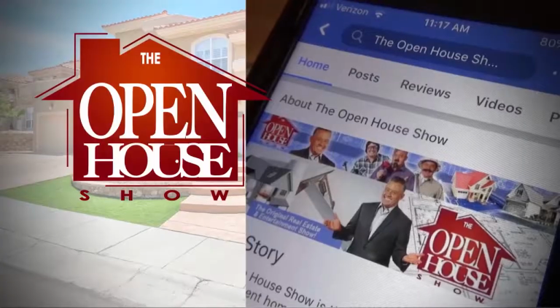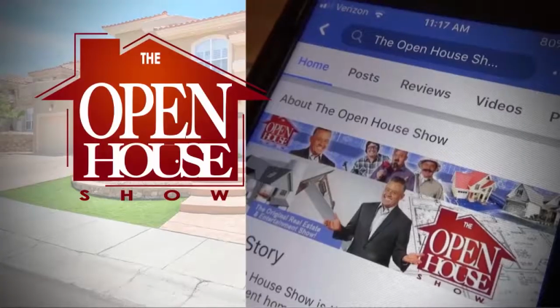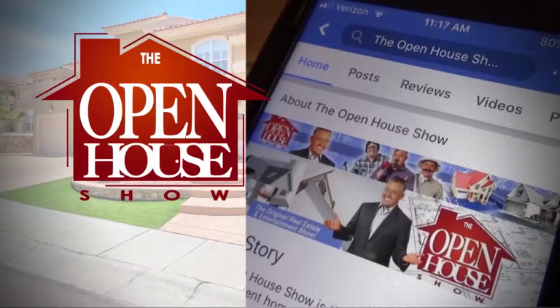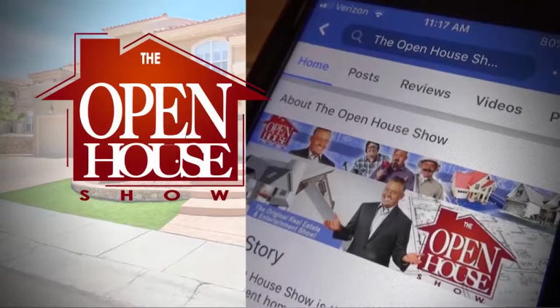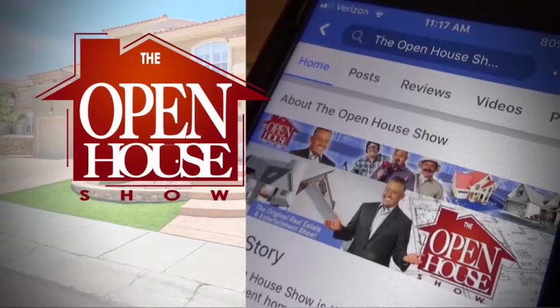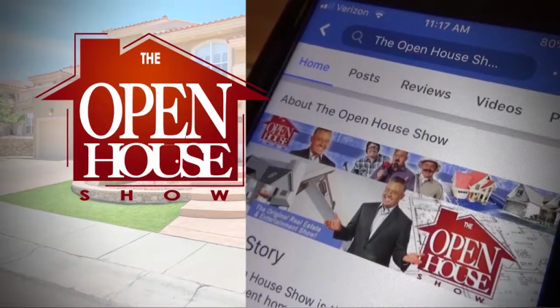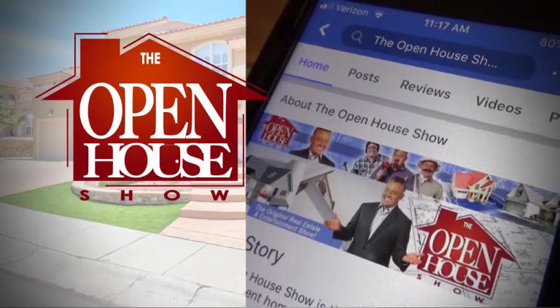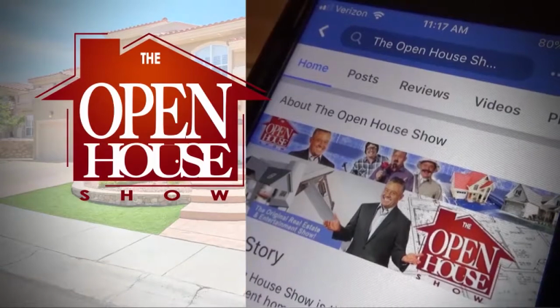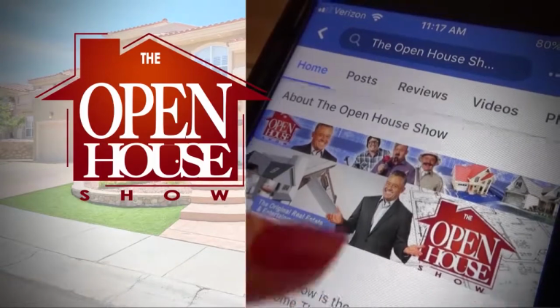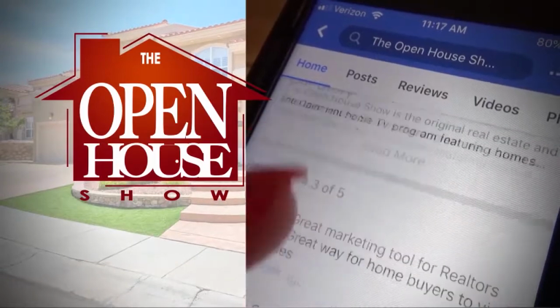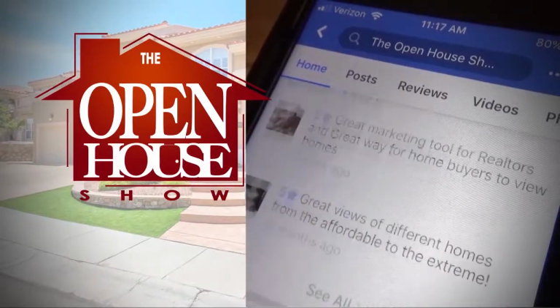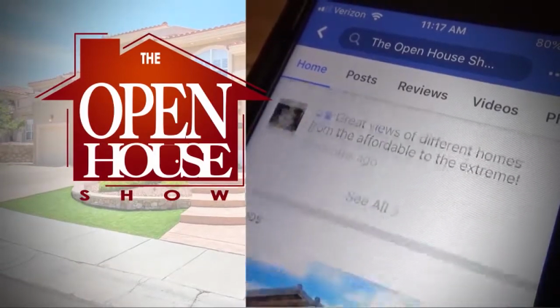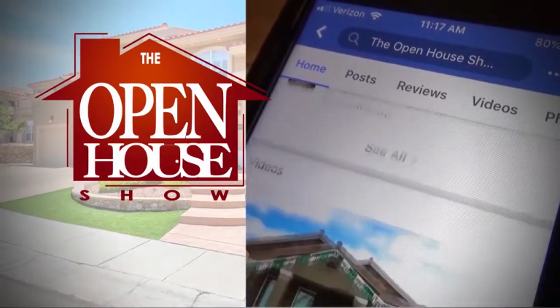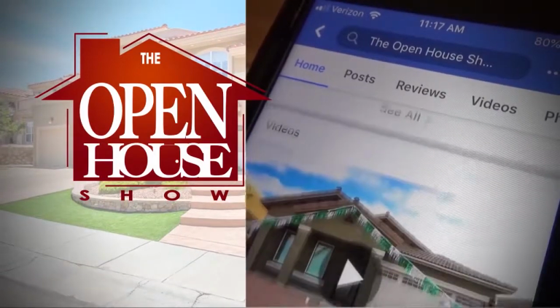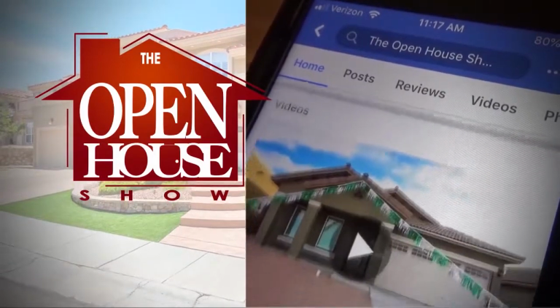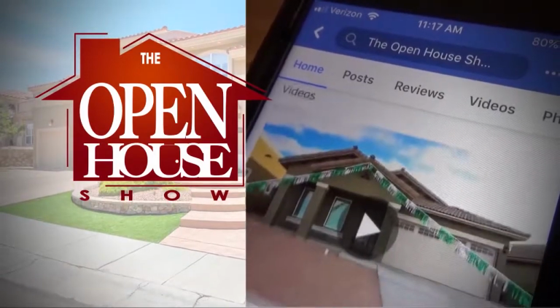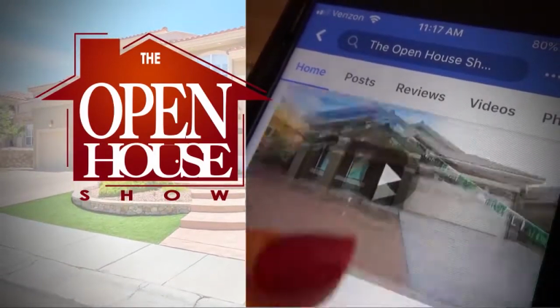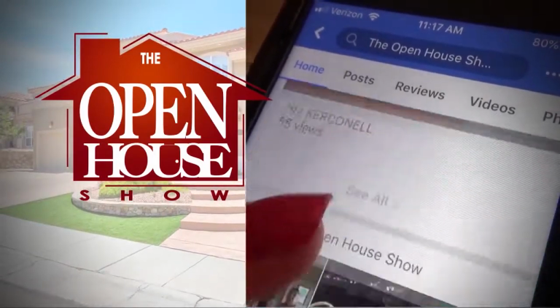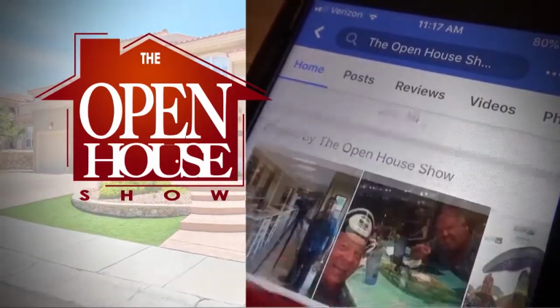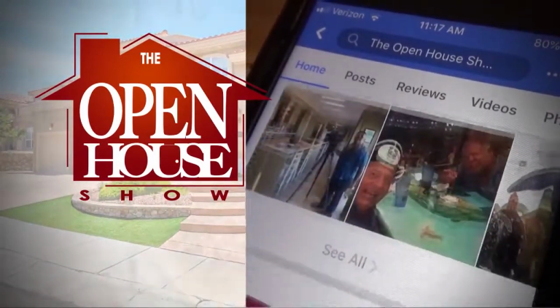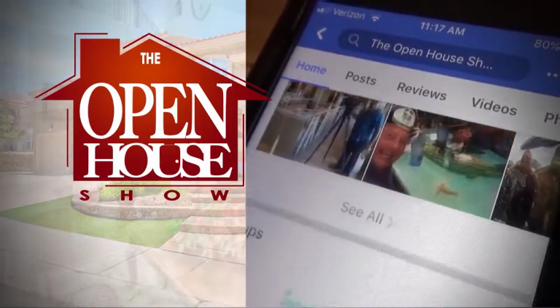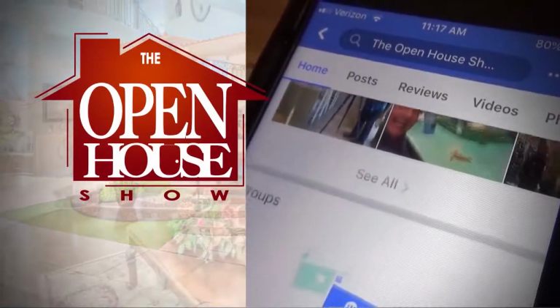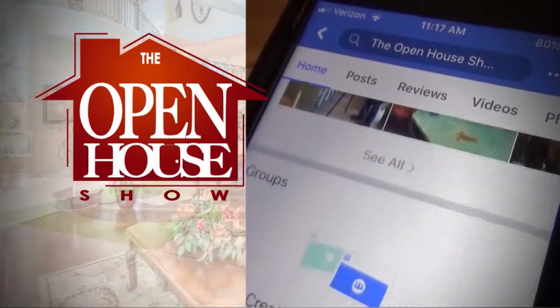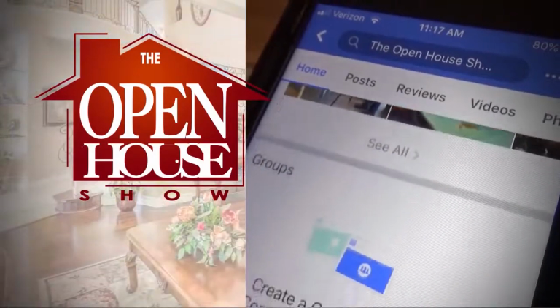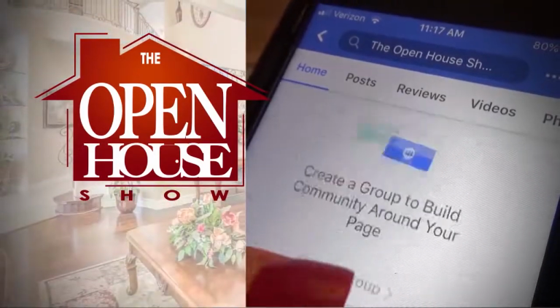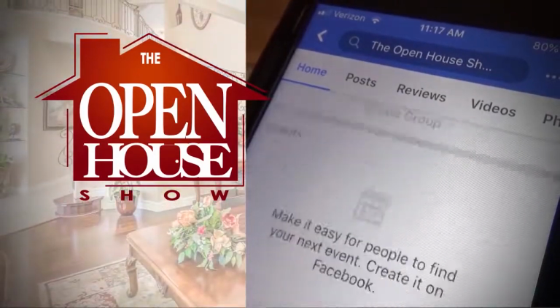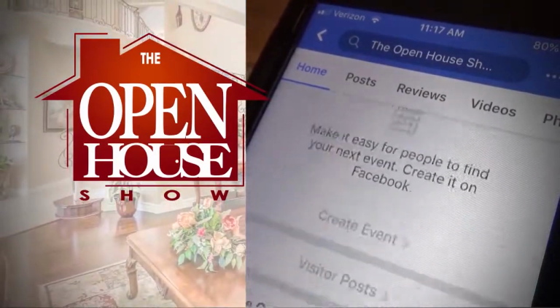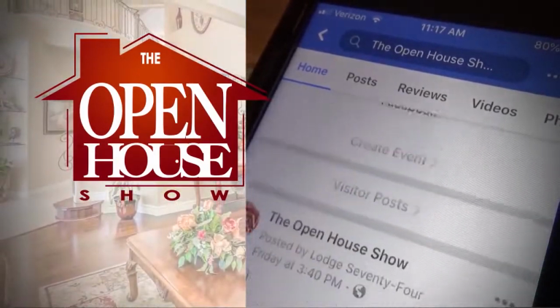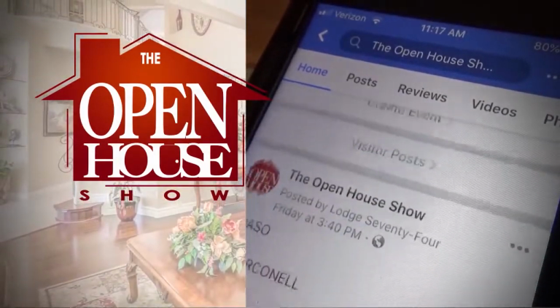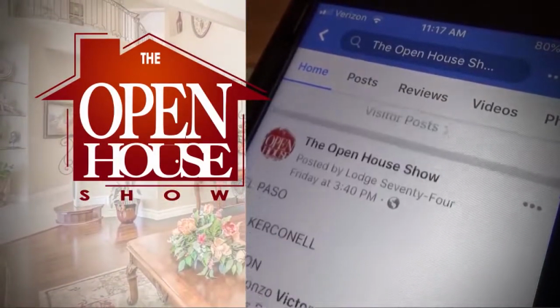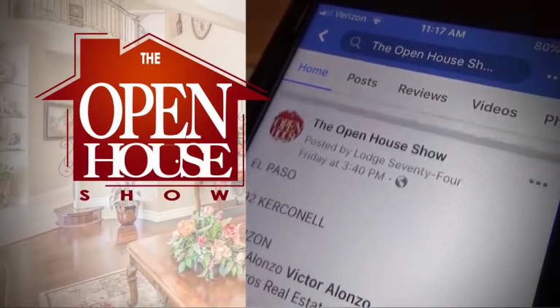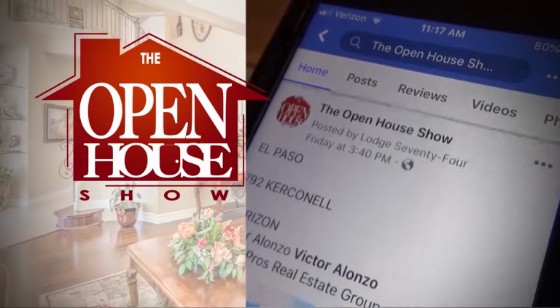Home shopping? Like us on Facebook and see new listings in your news feed. The Open House Show — that's T-H-E Open House Show on Facebook.